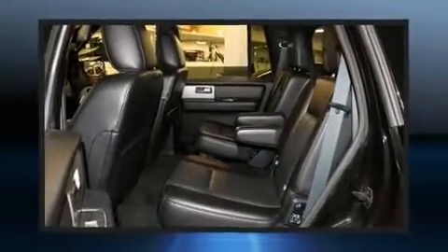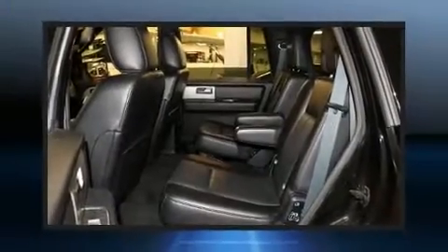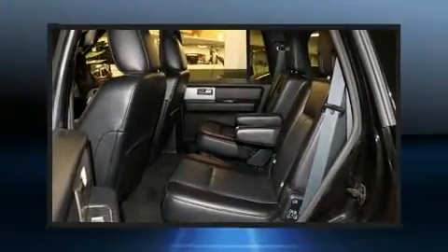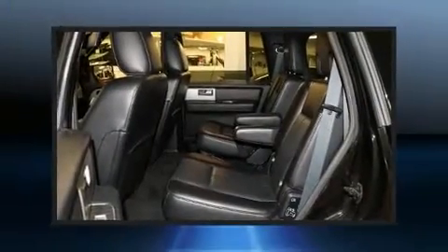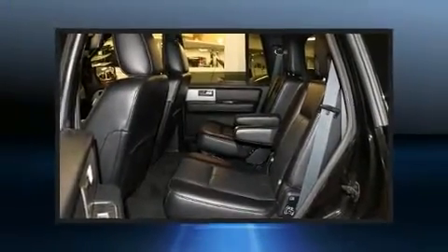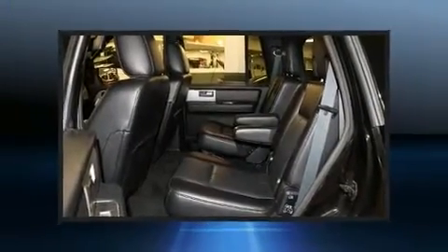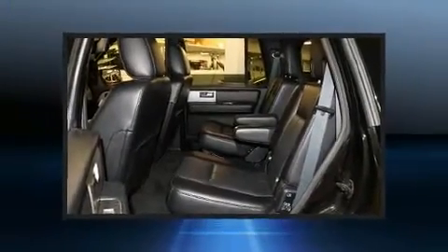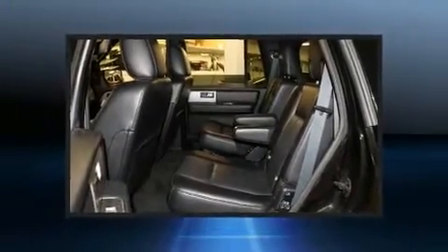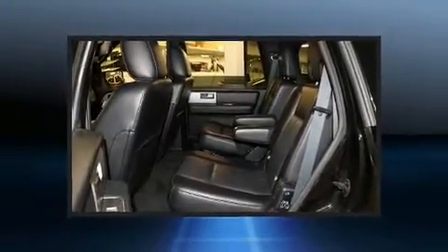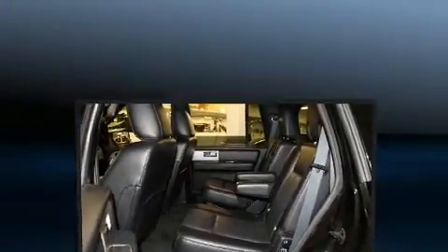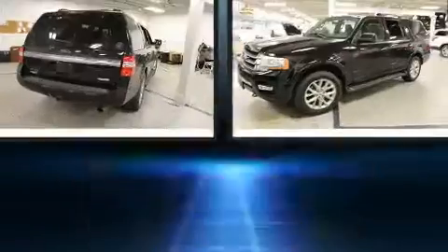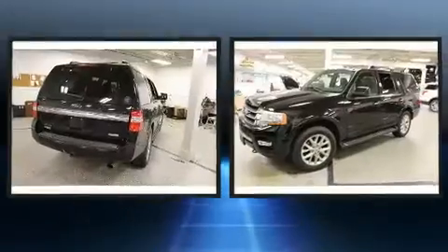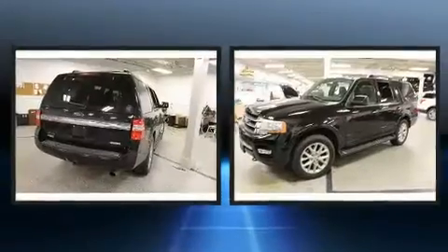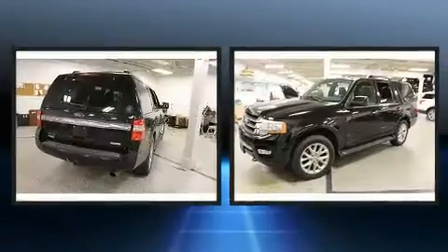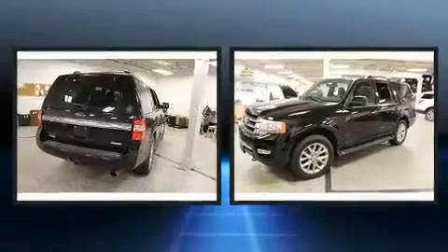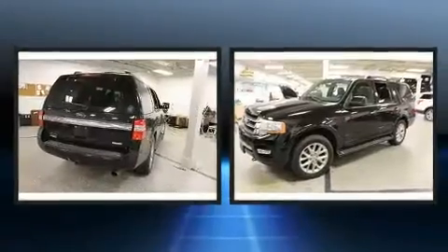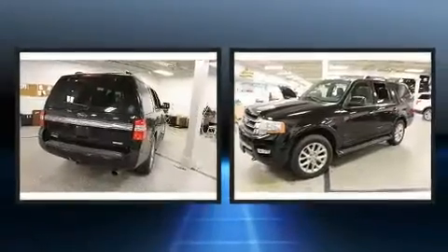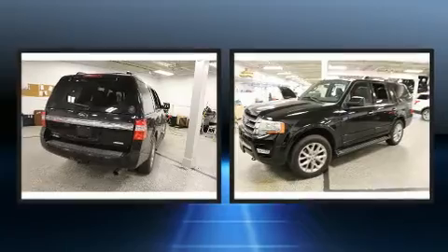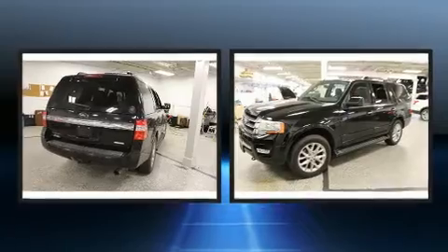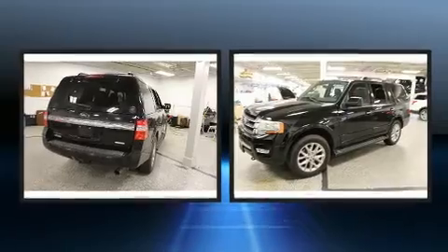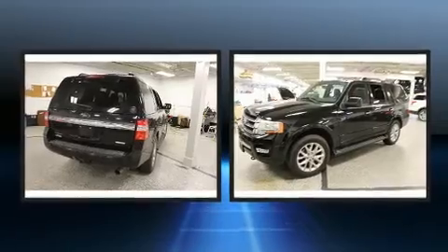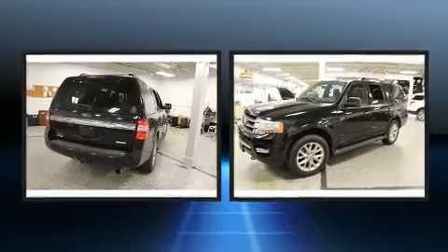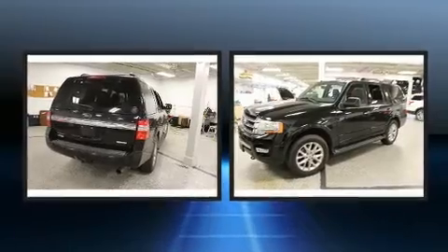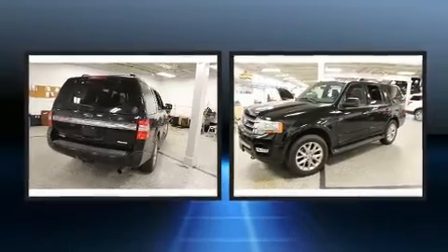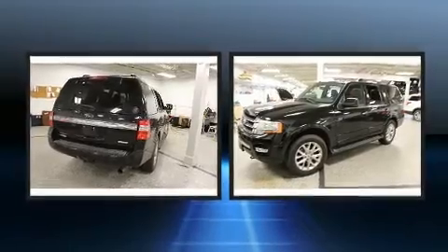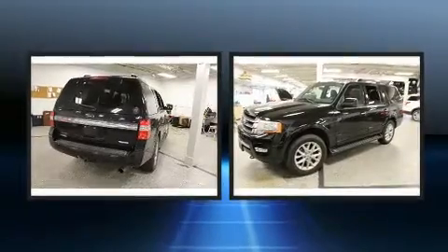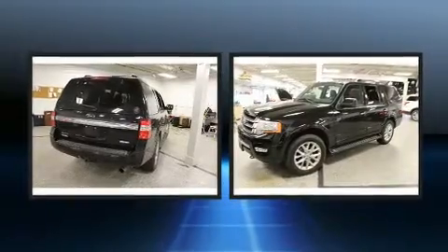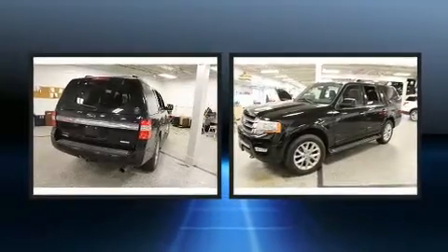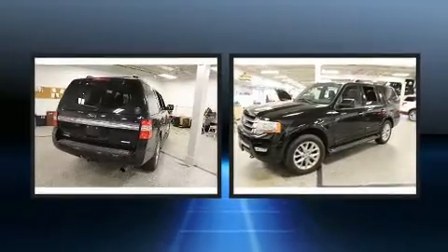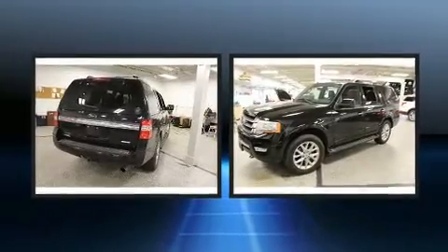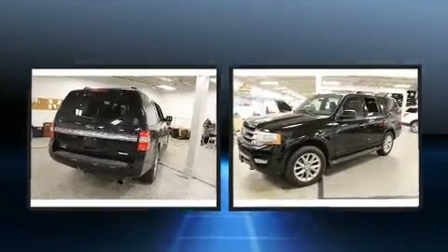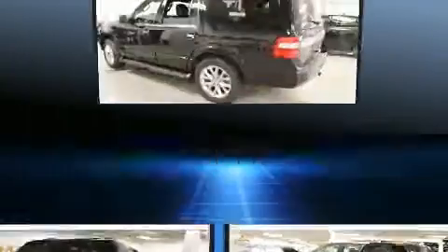Top features include rain-sensing wipers, power front seats, a power rear cargo door, and much more.